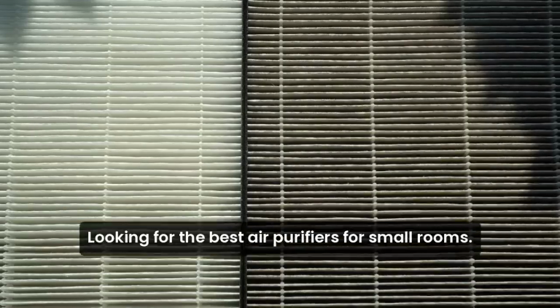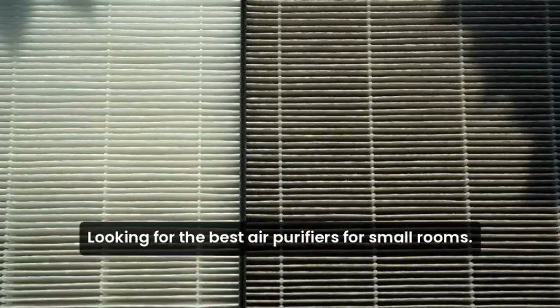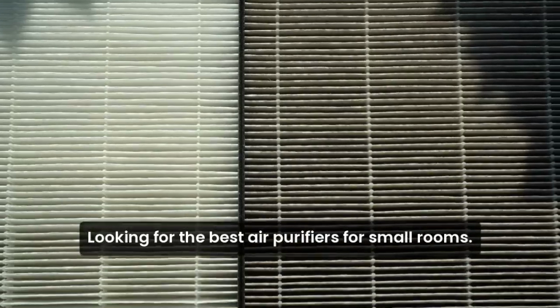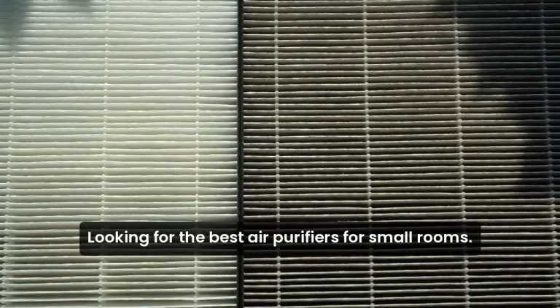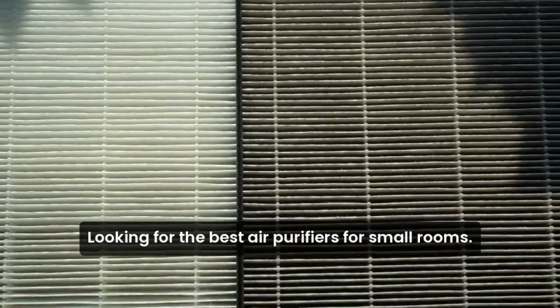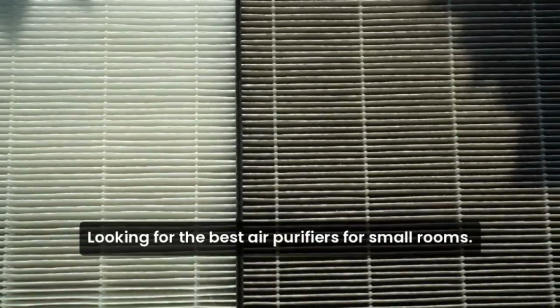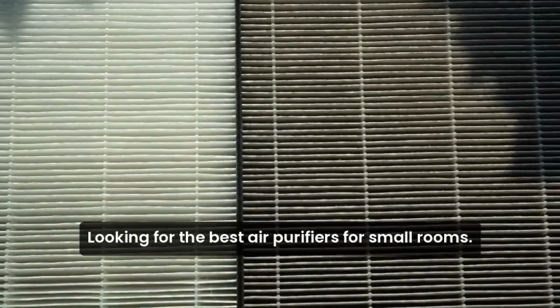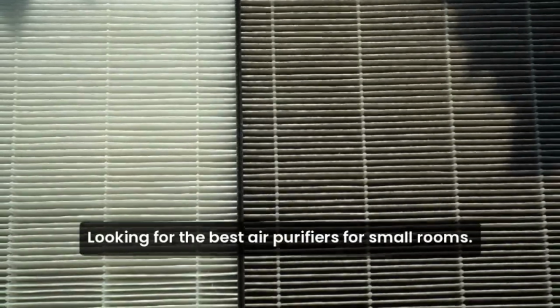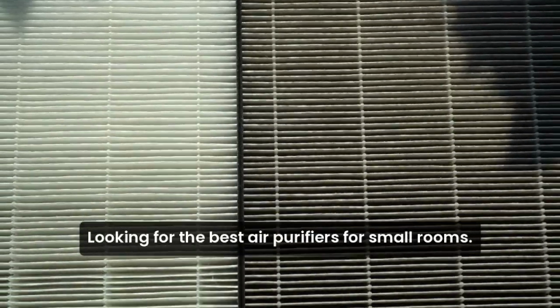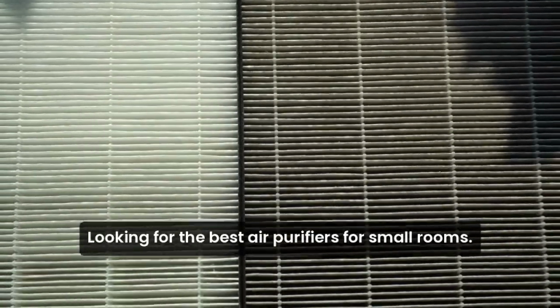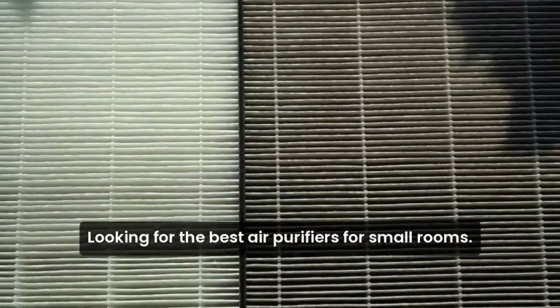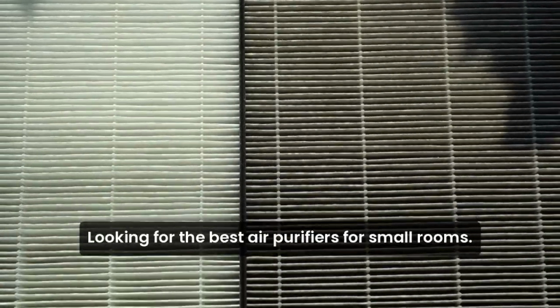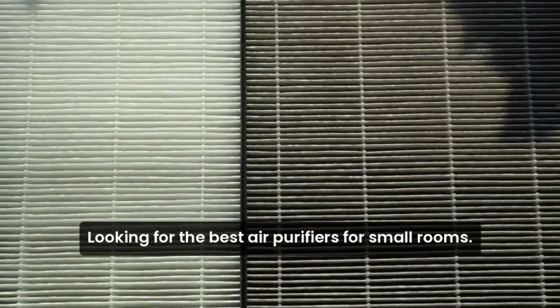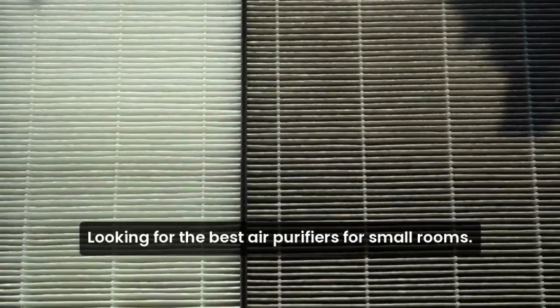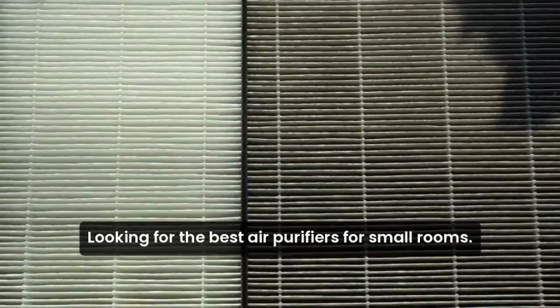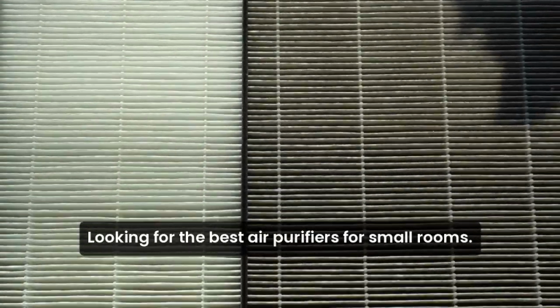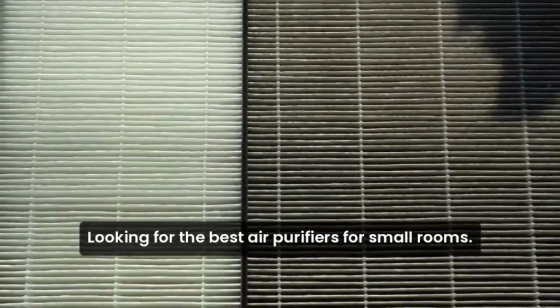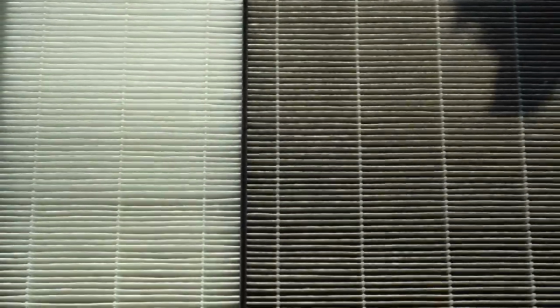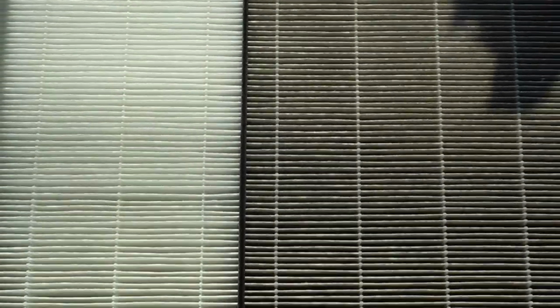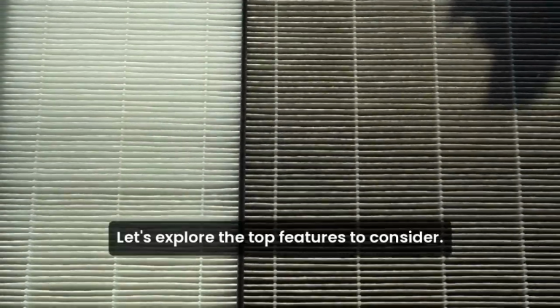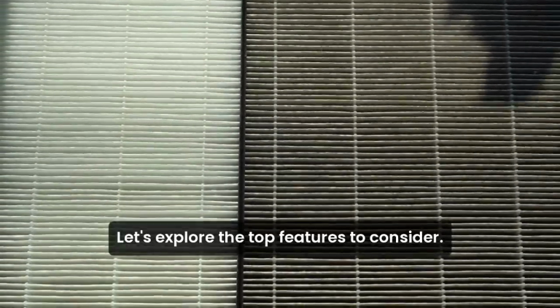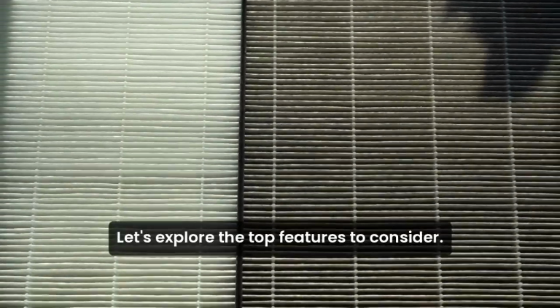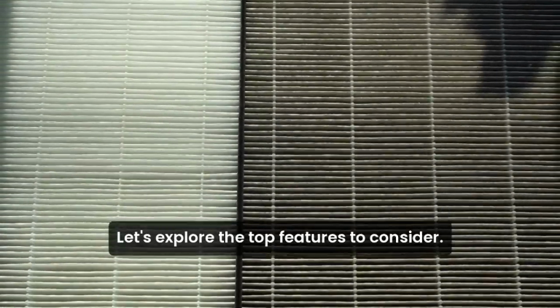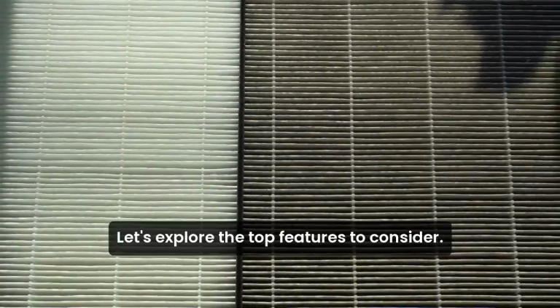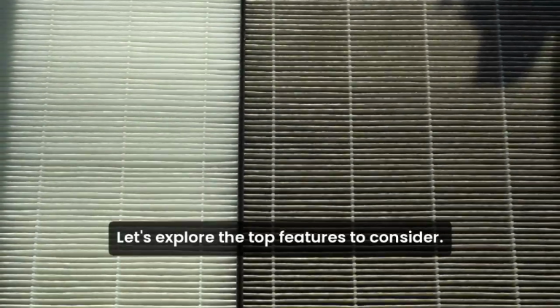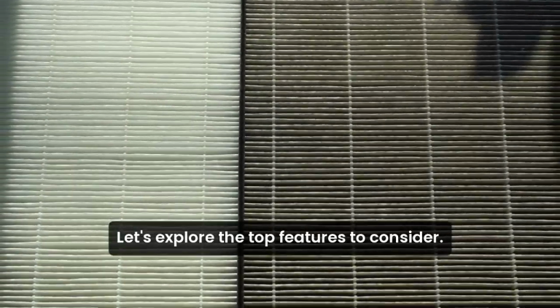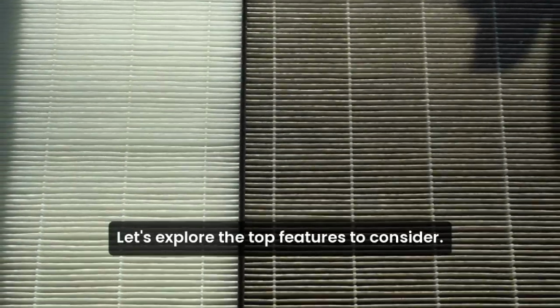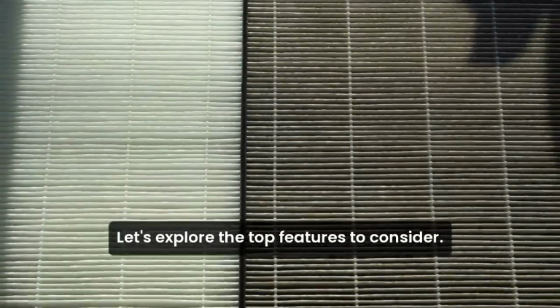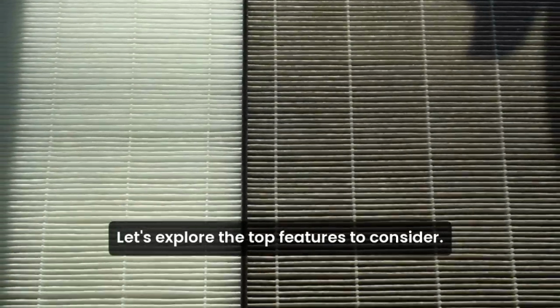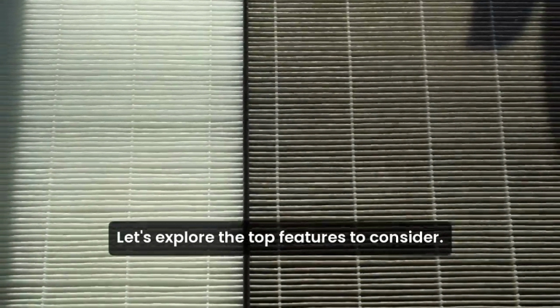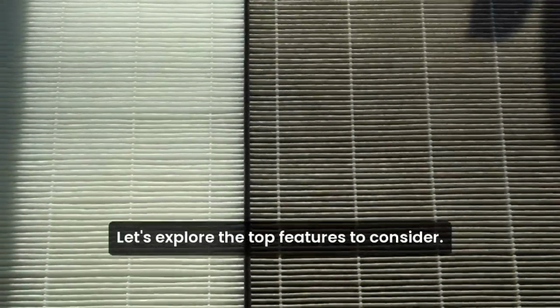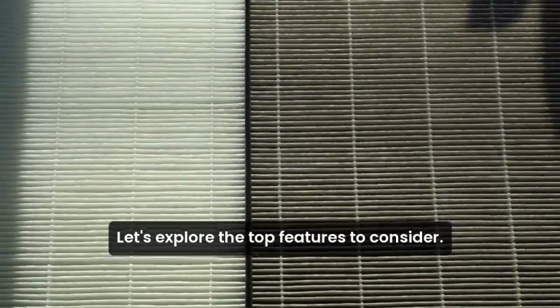Looking for the best air purifiers for small rooms? Let's explore the top features to consider.